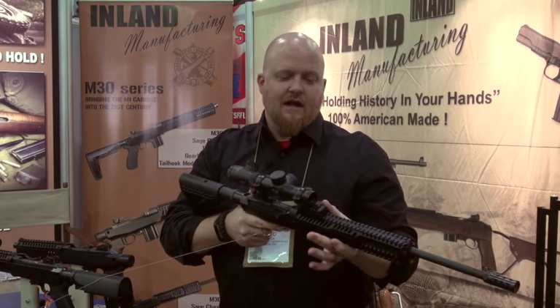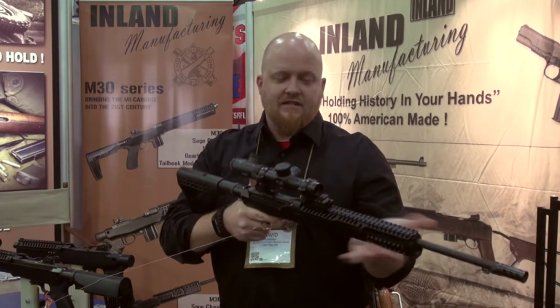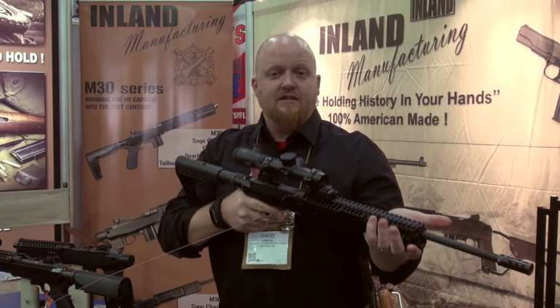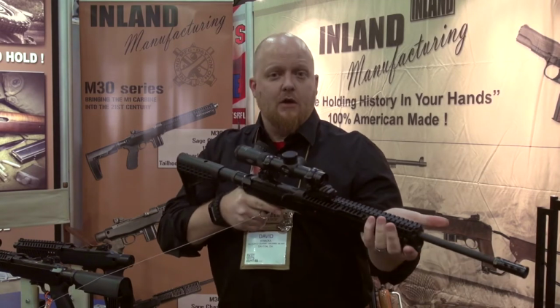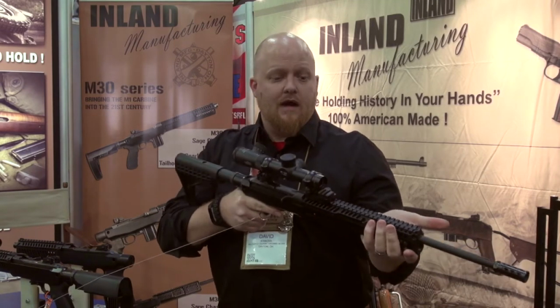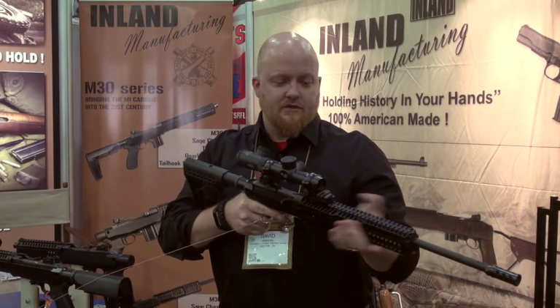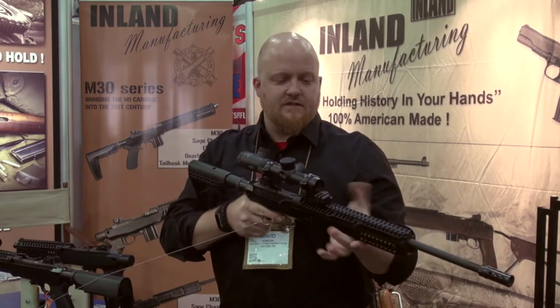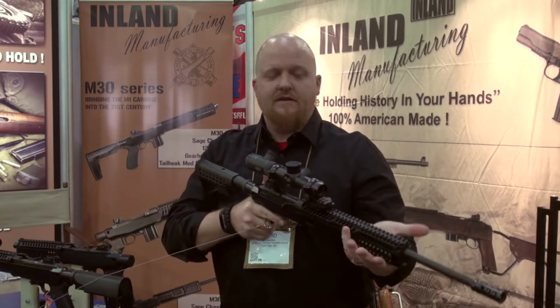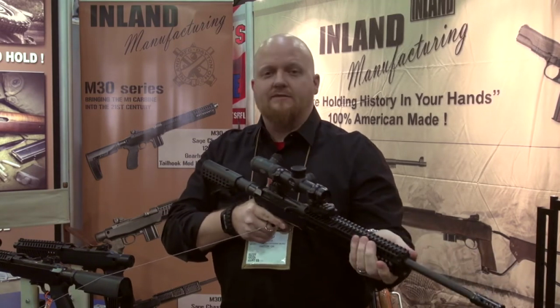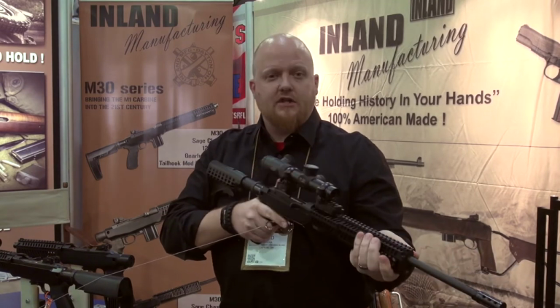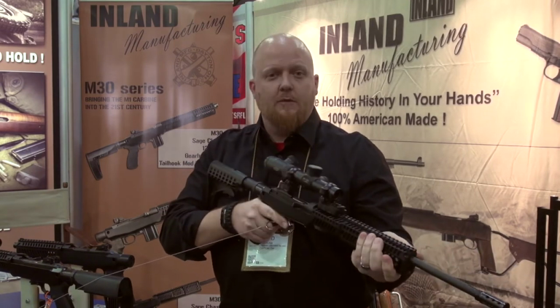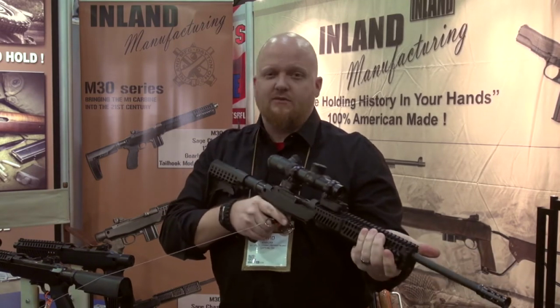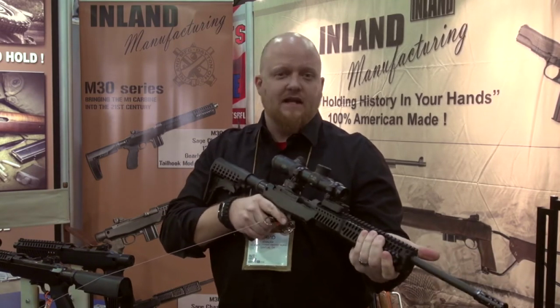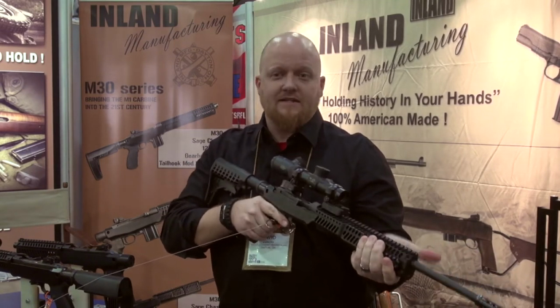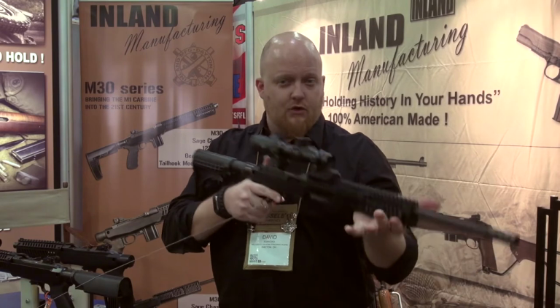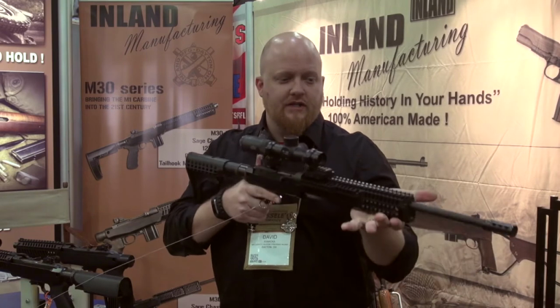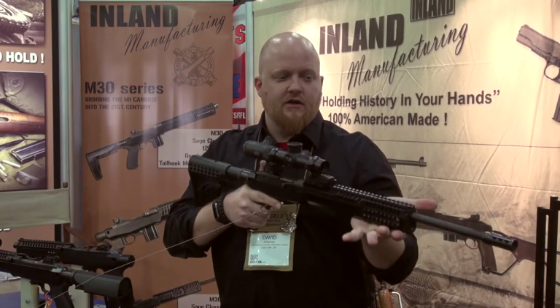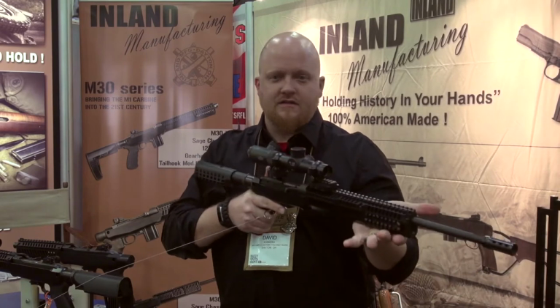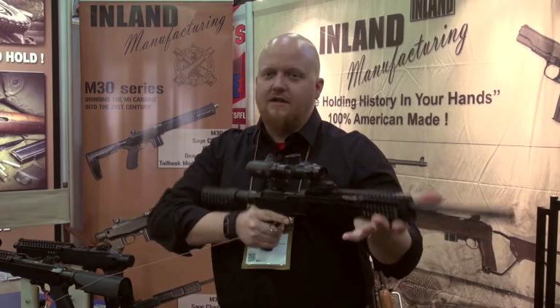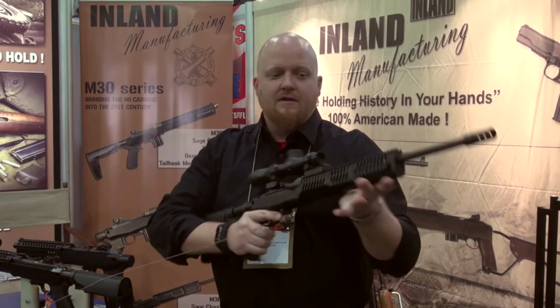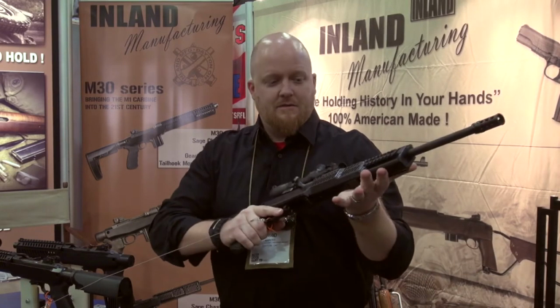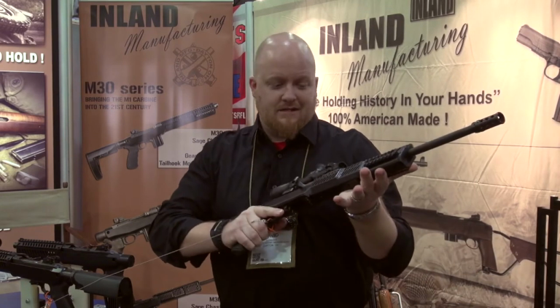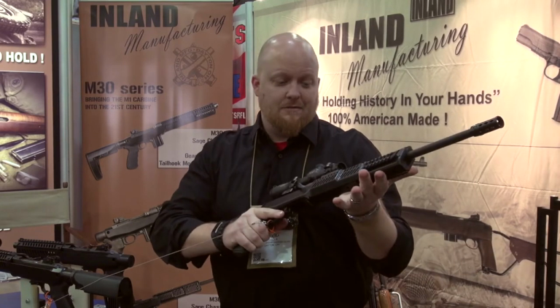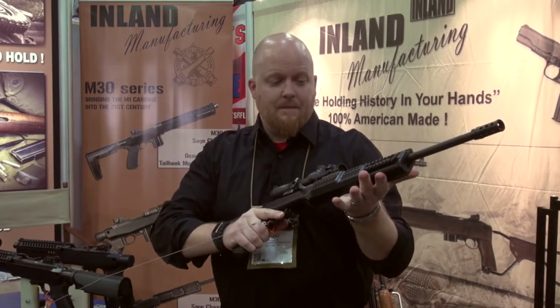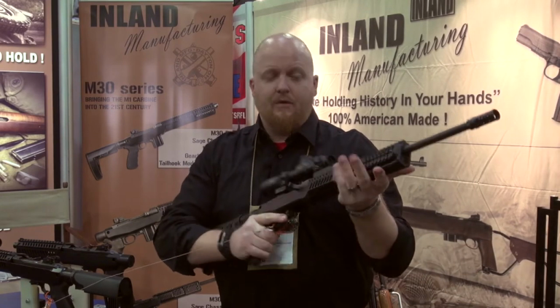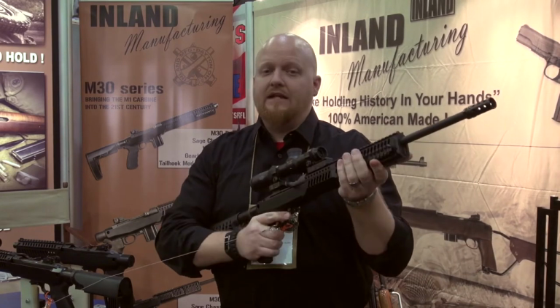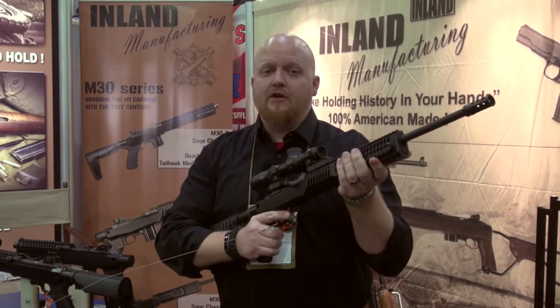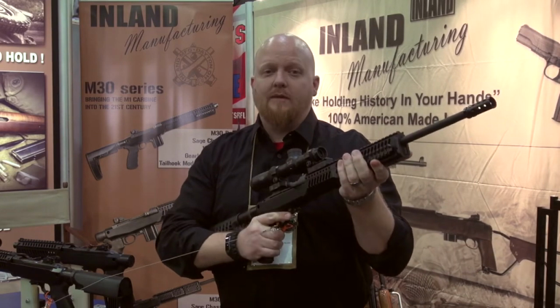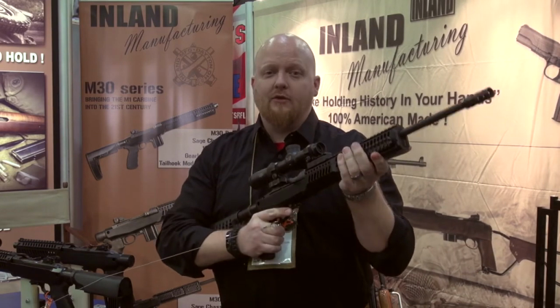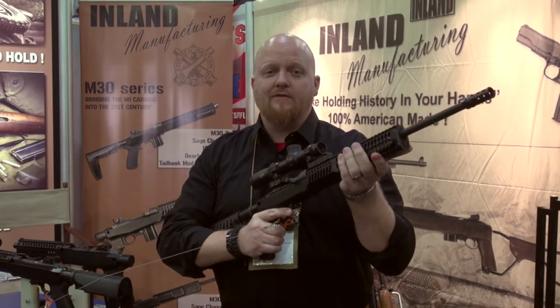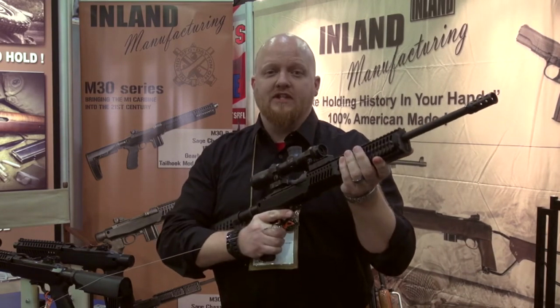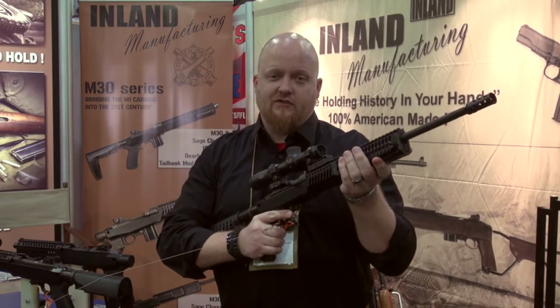It also has scope risers for scopes, red dots, the whole nine yards. So it's still bringing the M1 carbine to the 21st century.